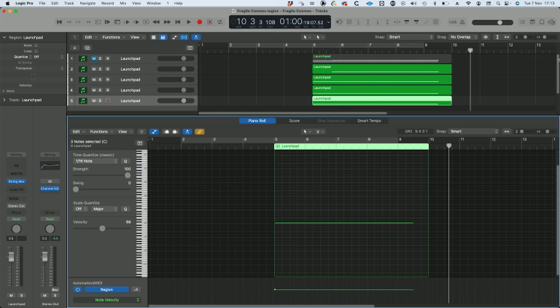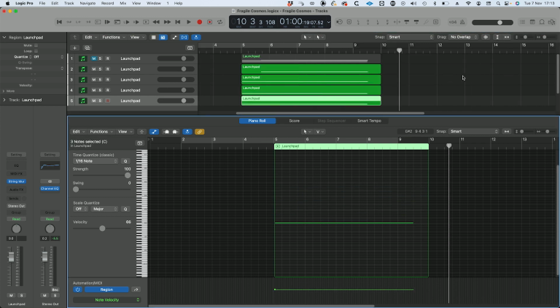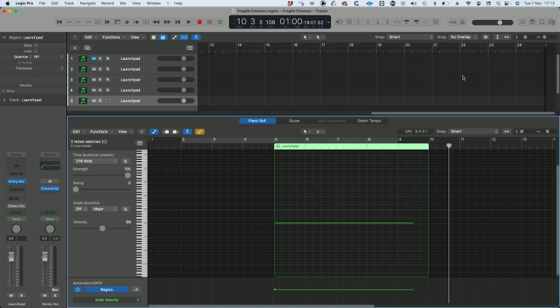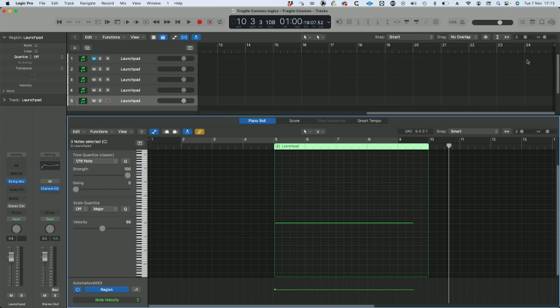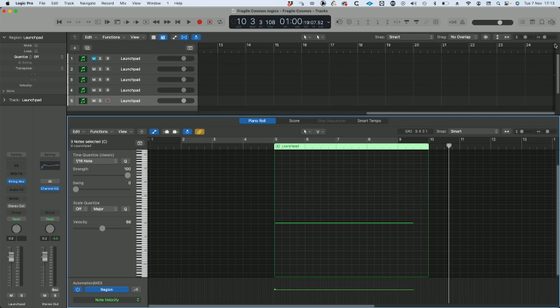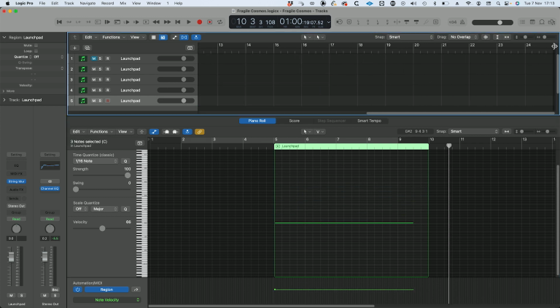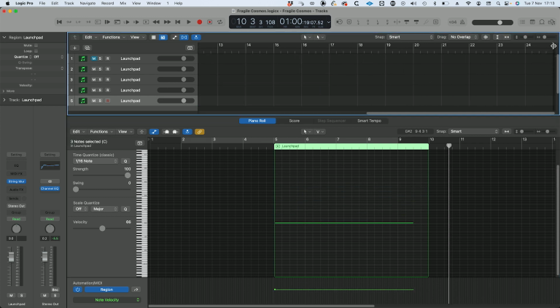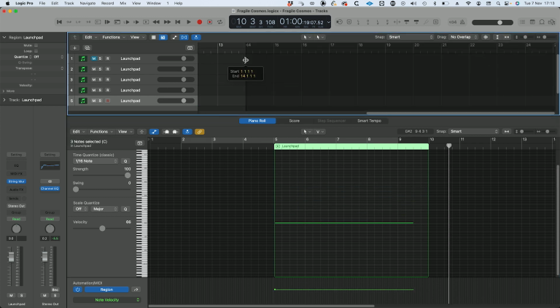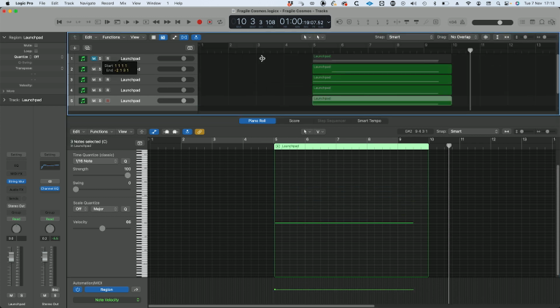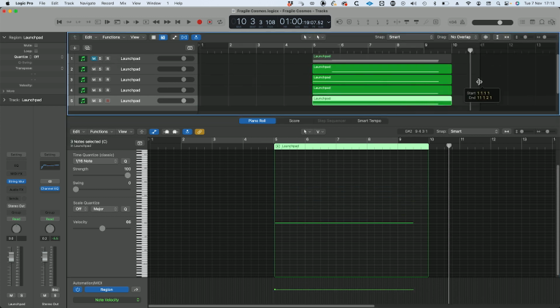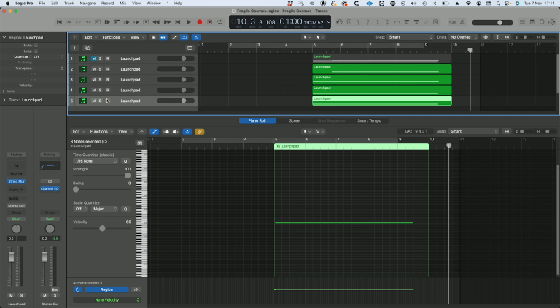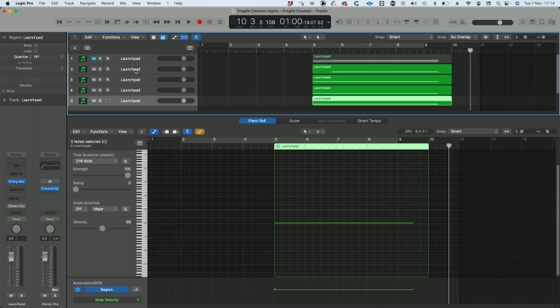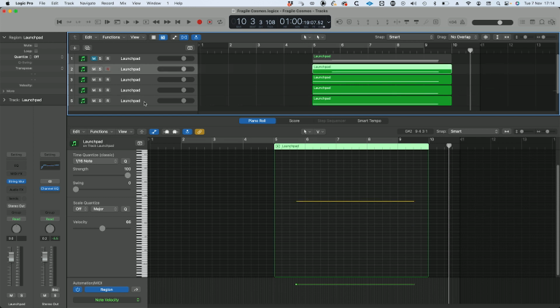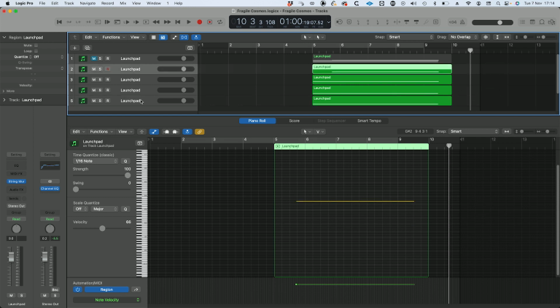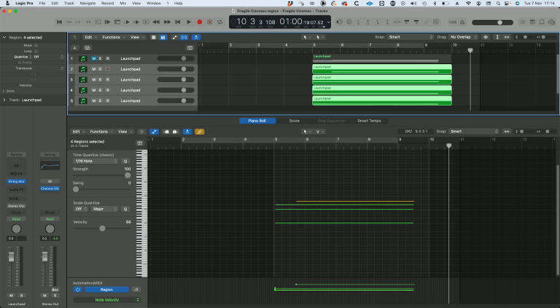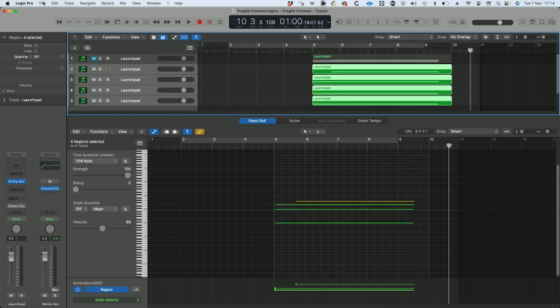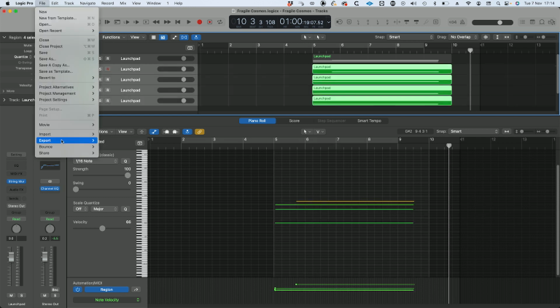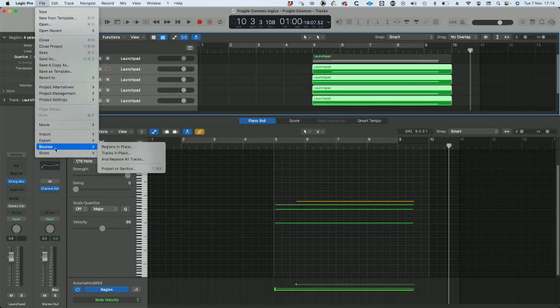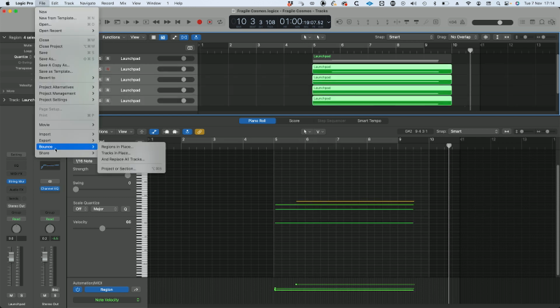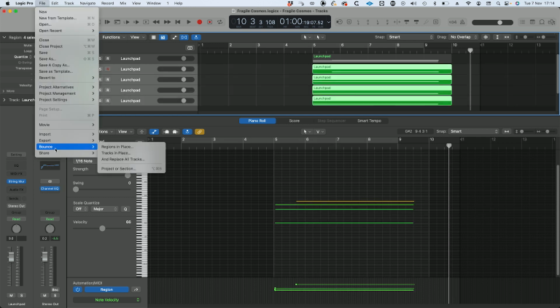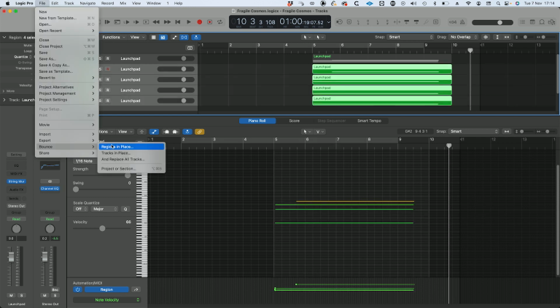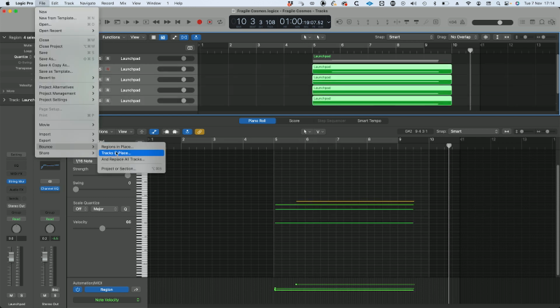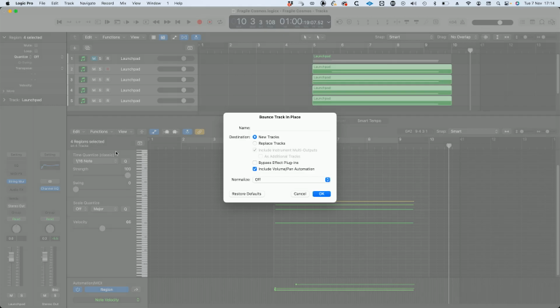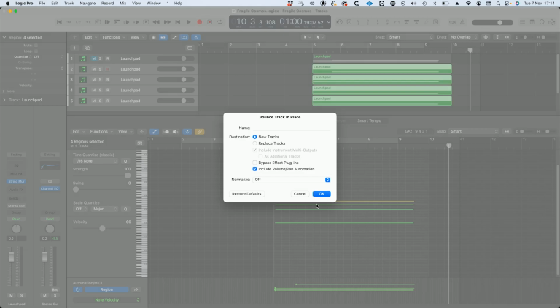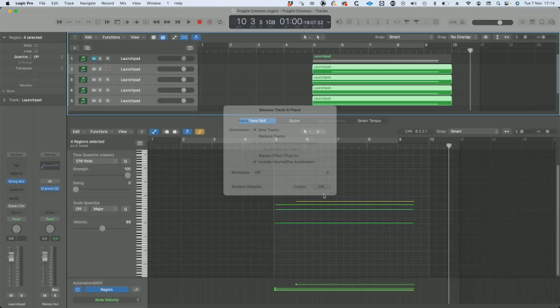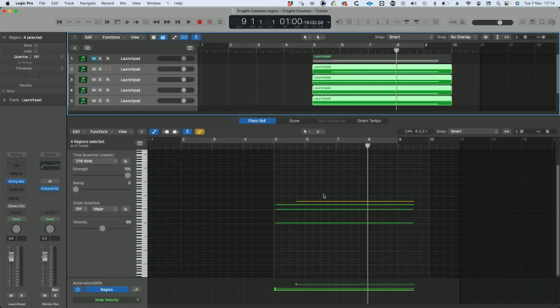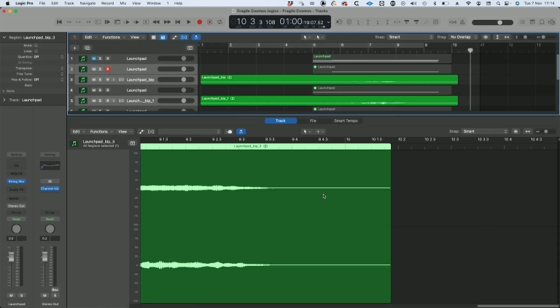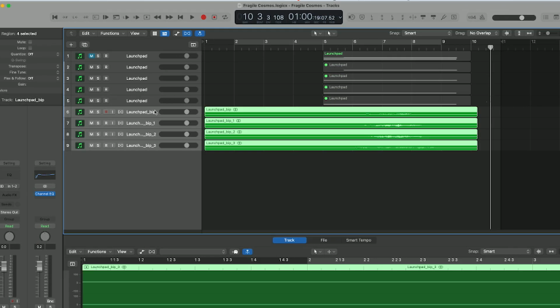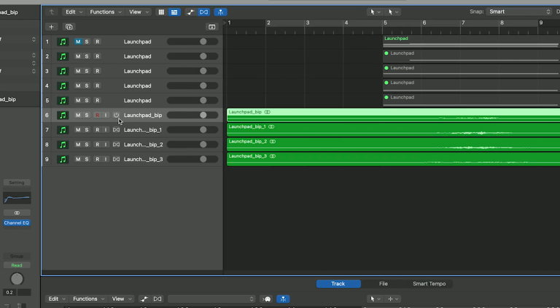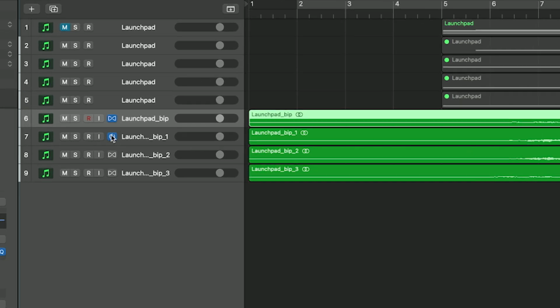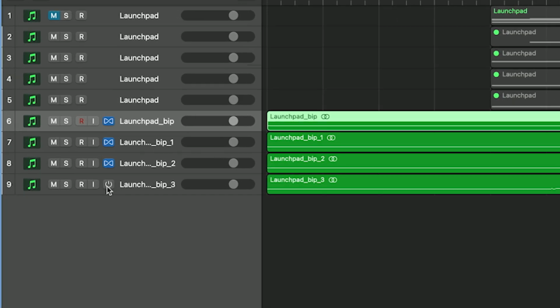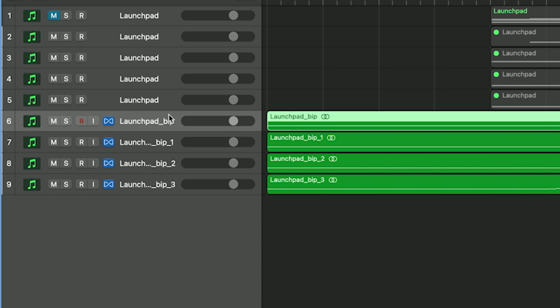Now, what I'm going to do is make sure that my song isn't too long, bounce tracks in place, turning them into audio, switch on Flex.